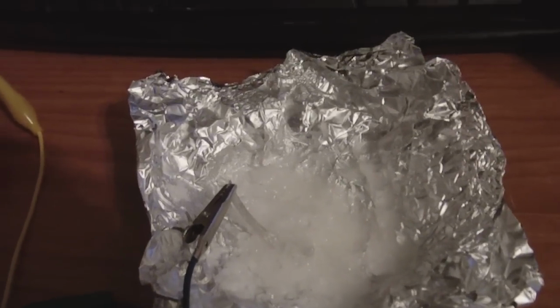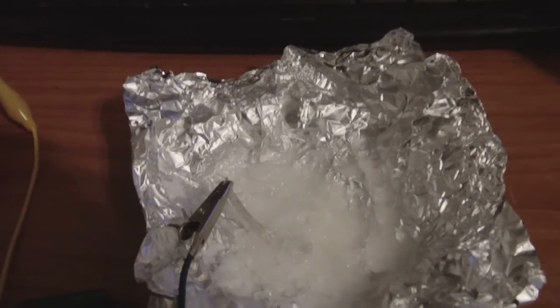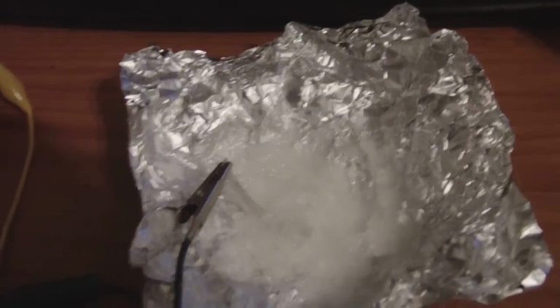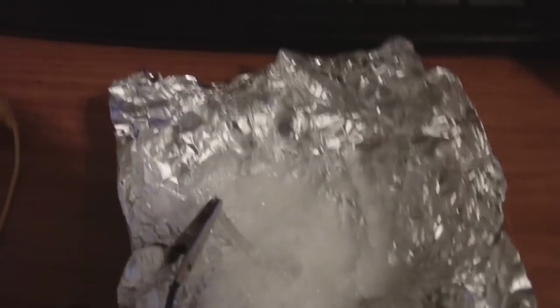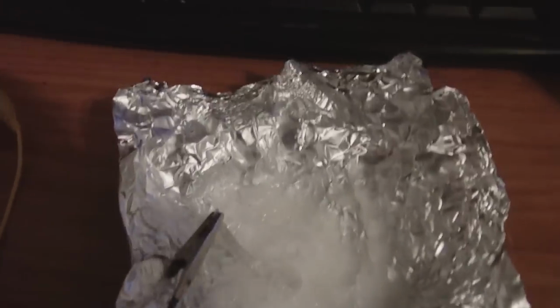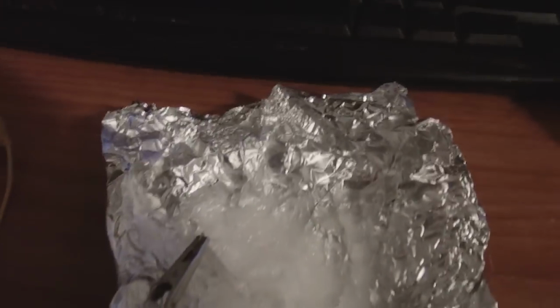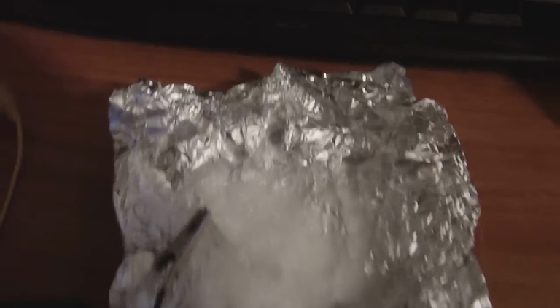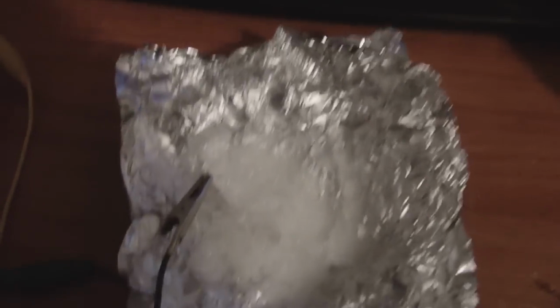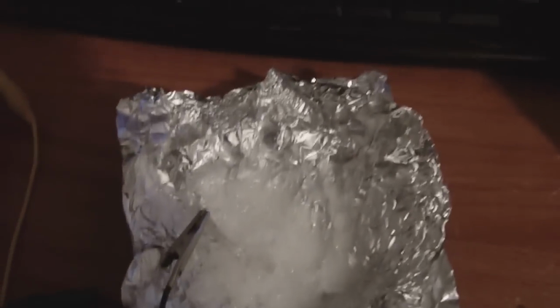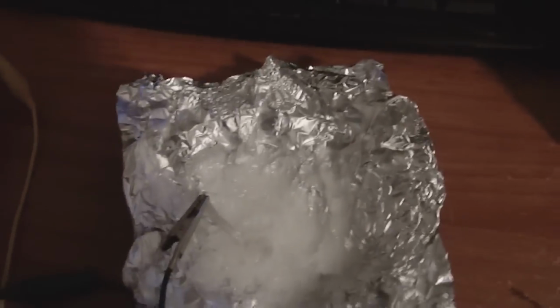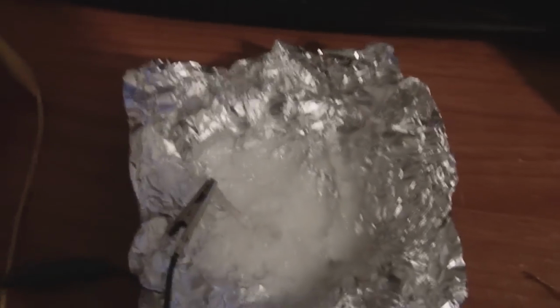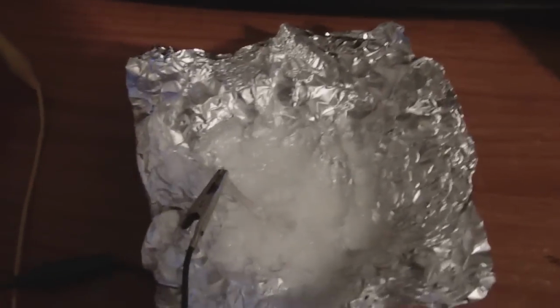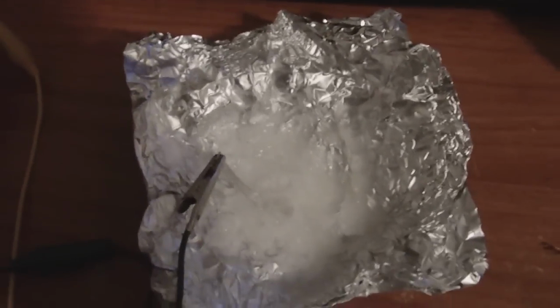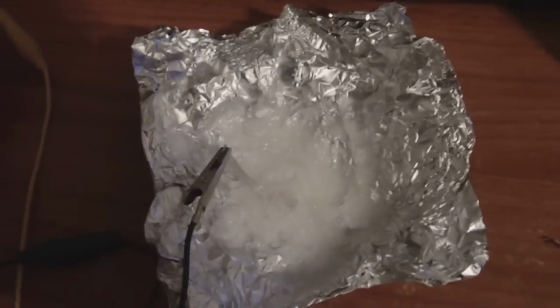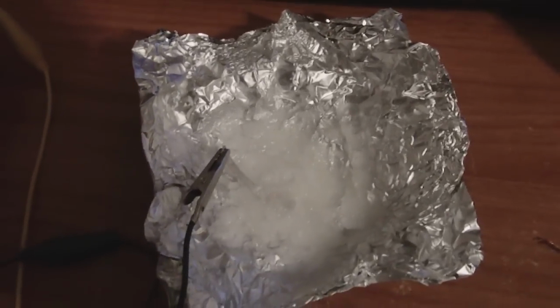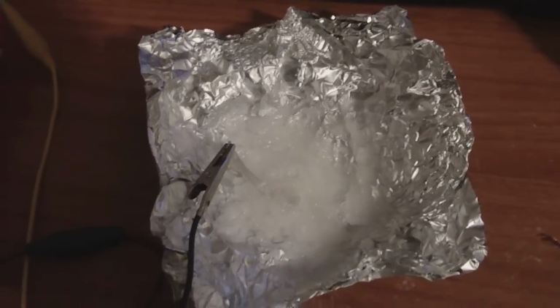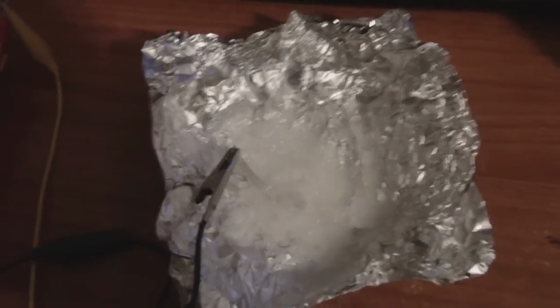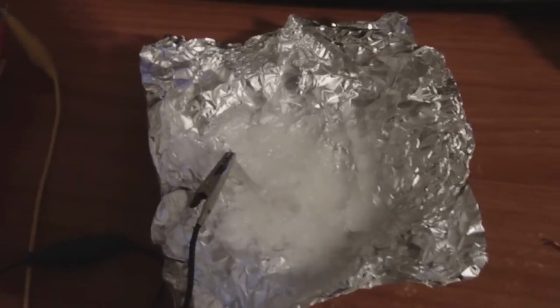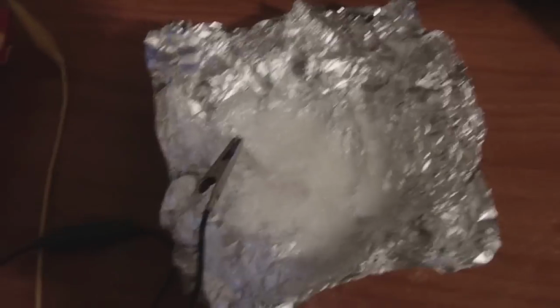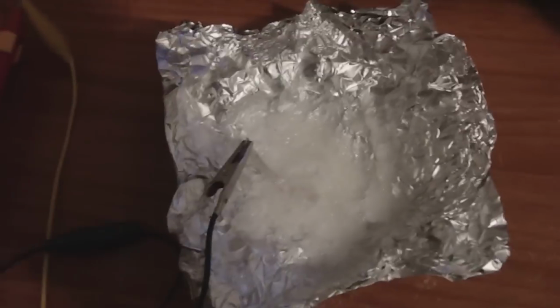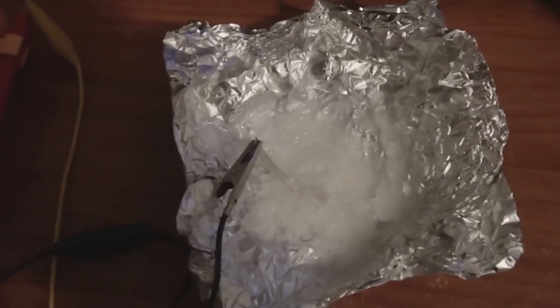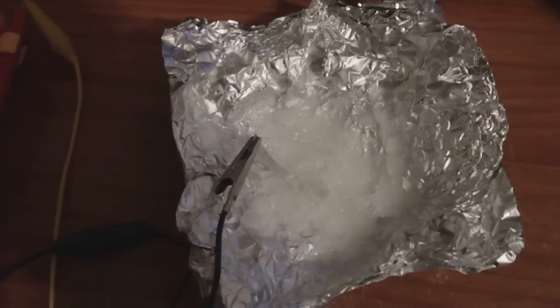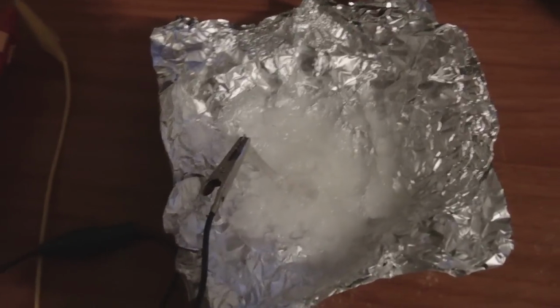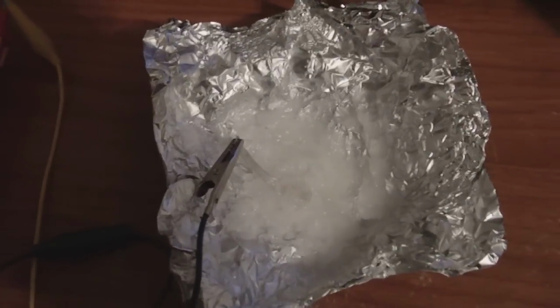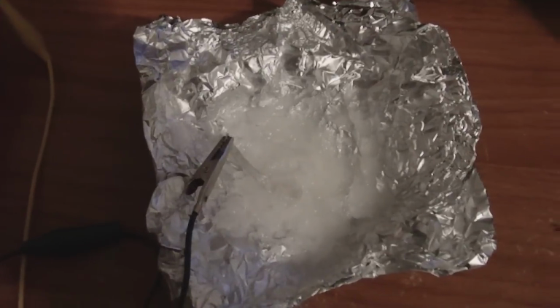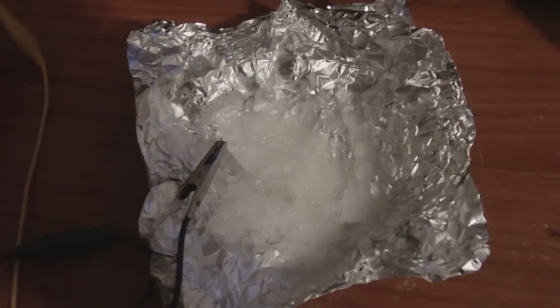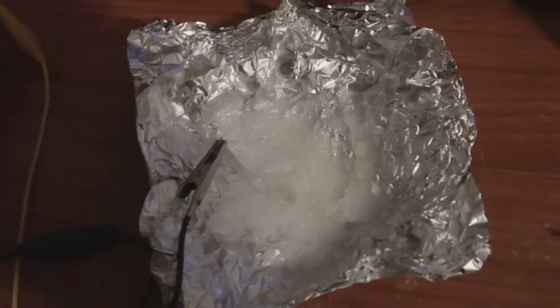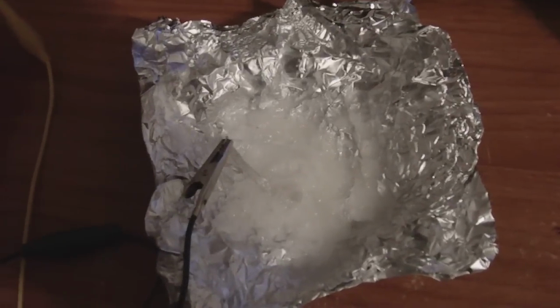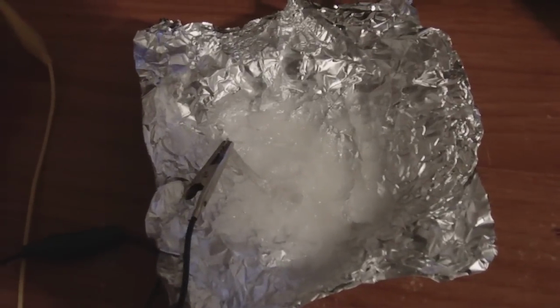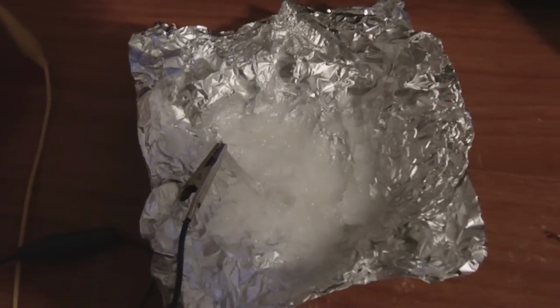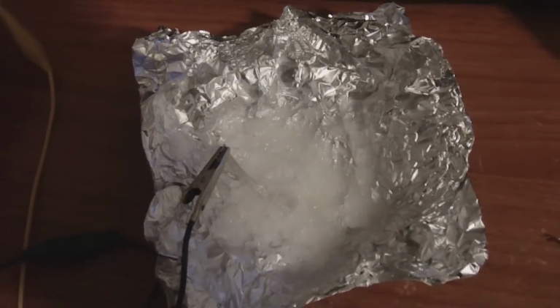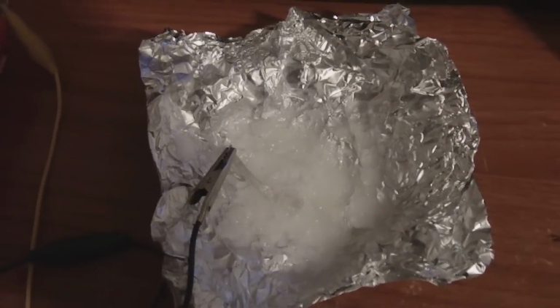Alright guys, I made another interesting cell. I think I'm going to call this one the jelly cell.